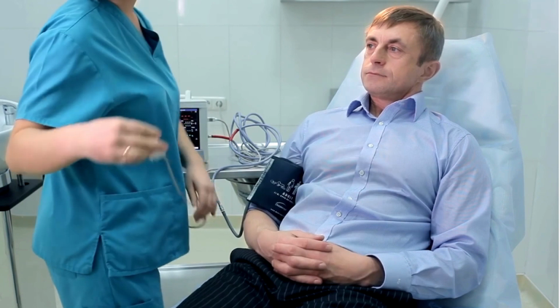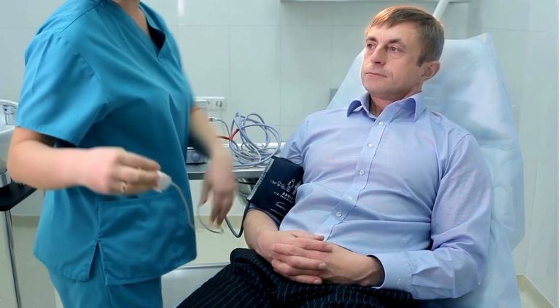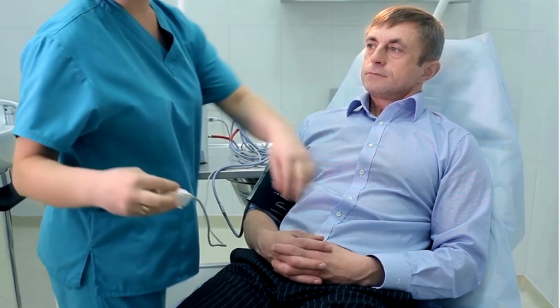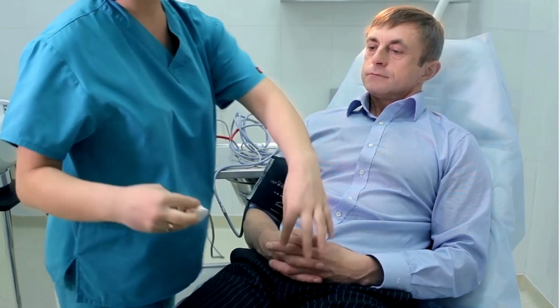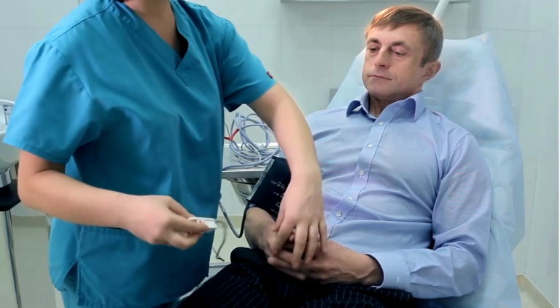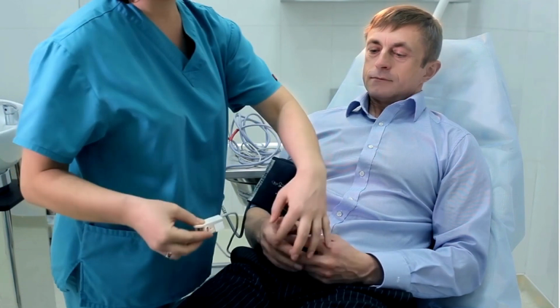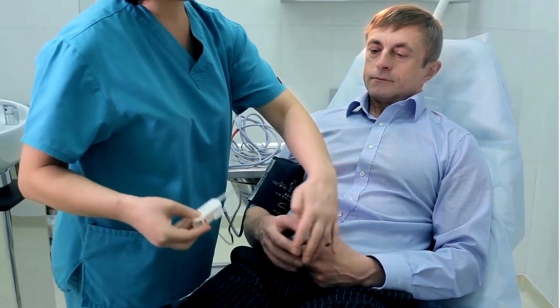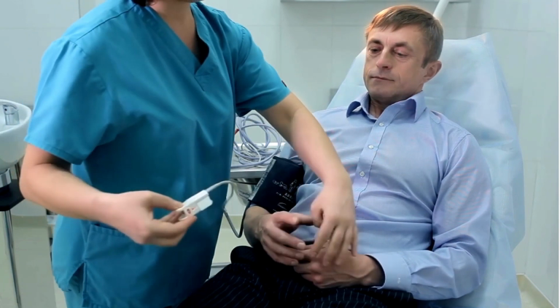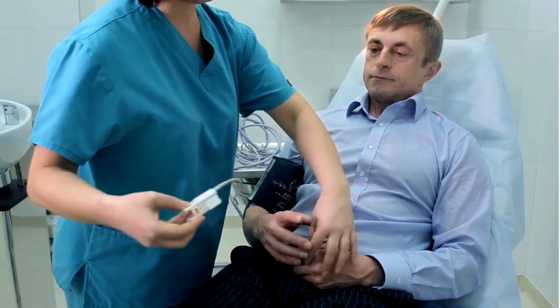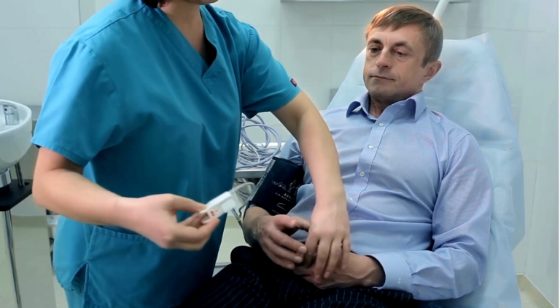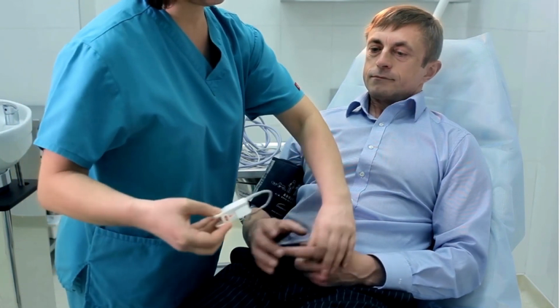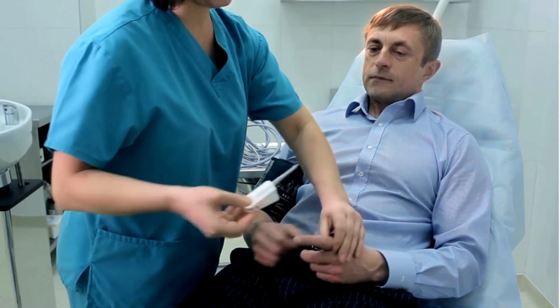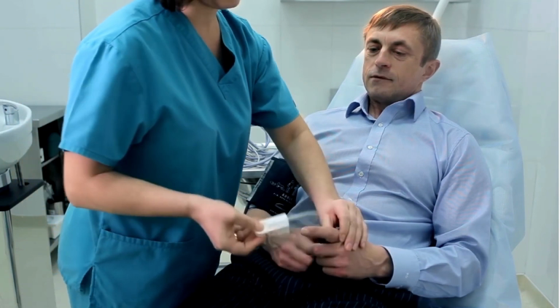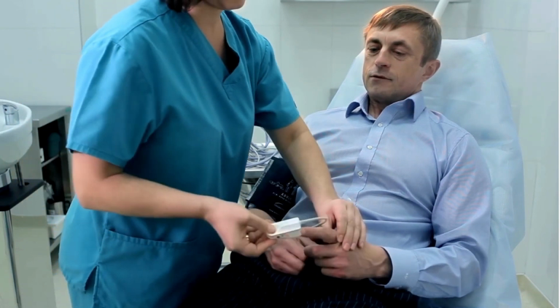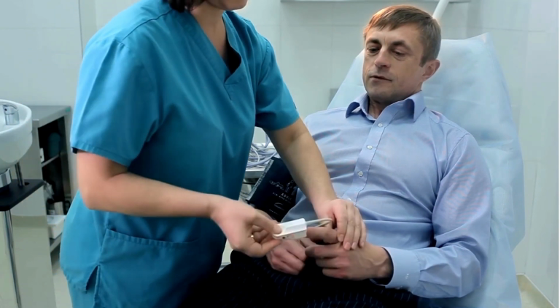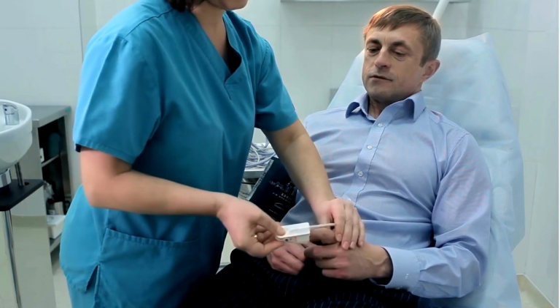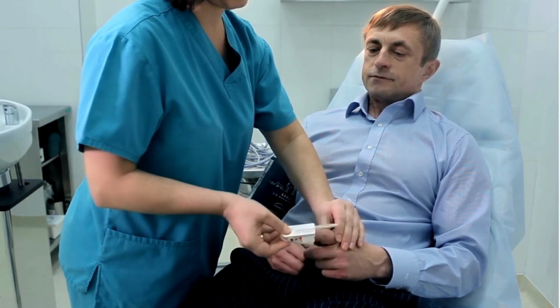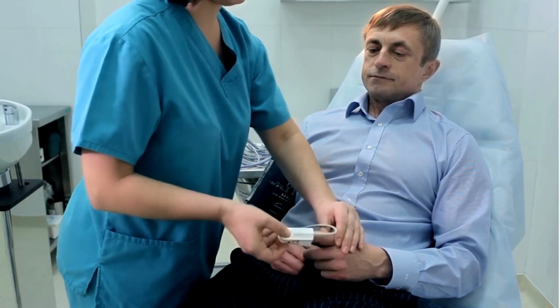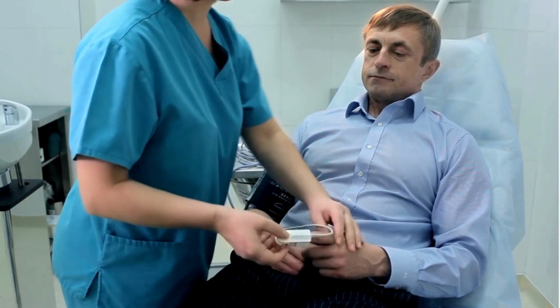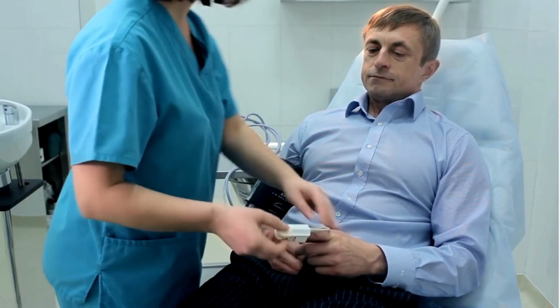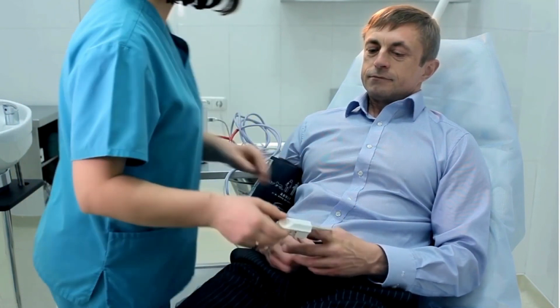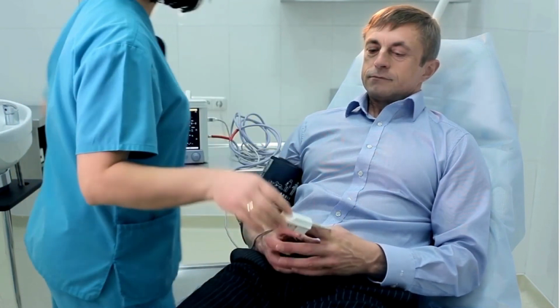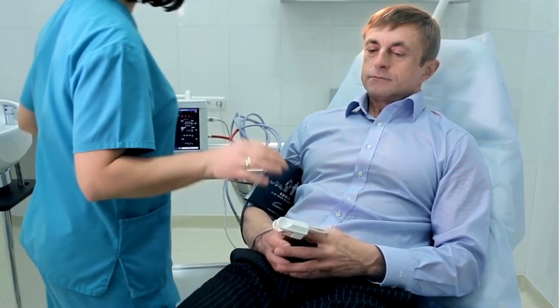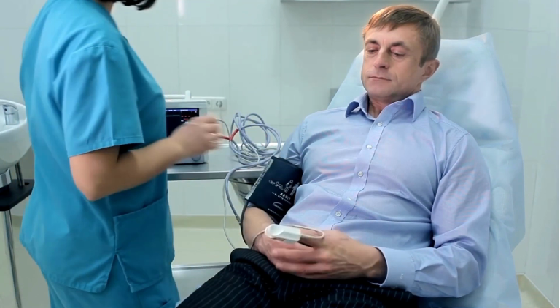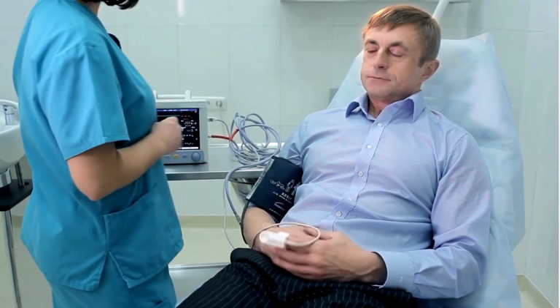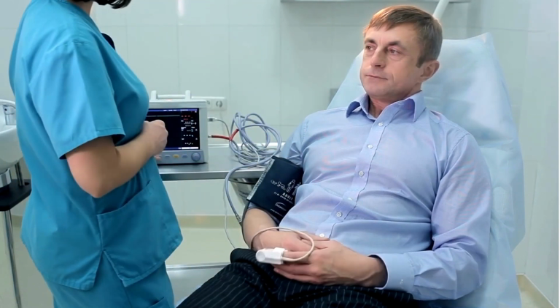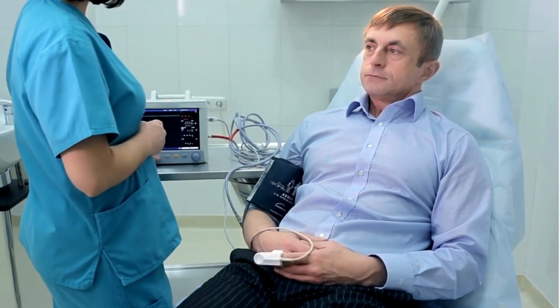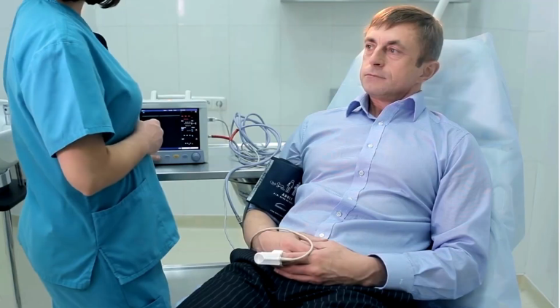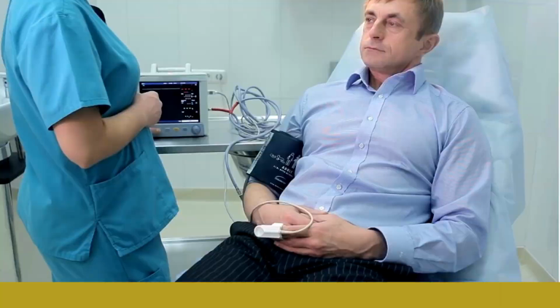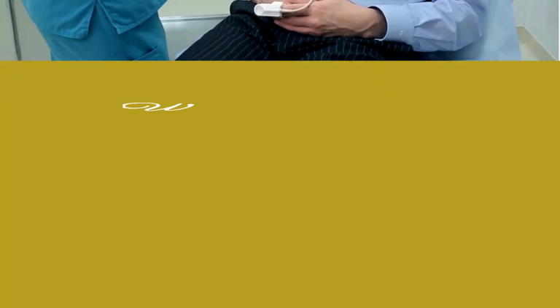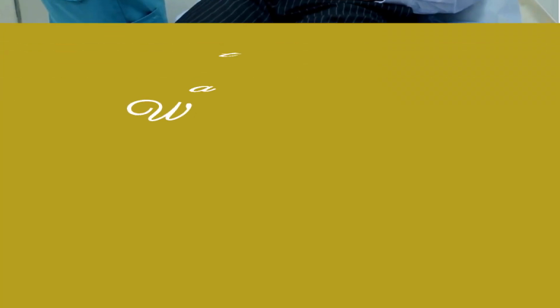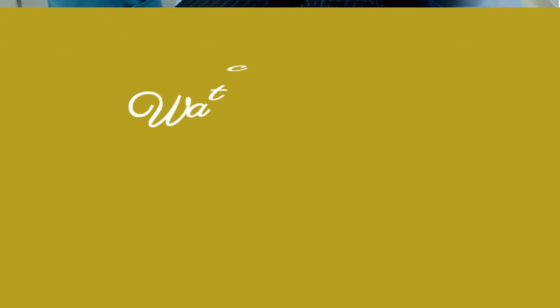There is only one way to know if you have high blood pressure: have a doctor or other health professional measure it. Measuring your blood pressure is quick and painless.